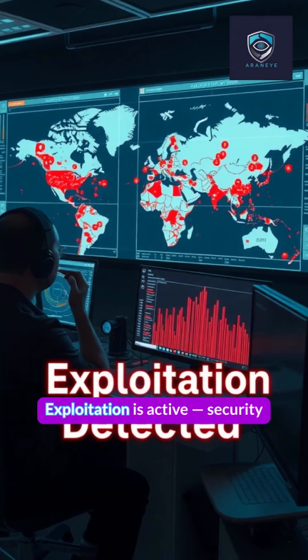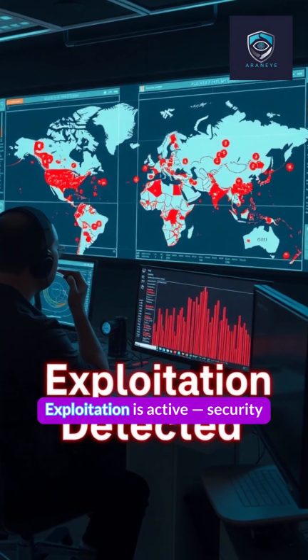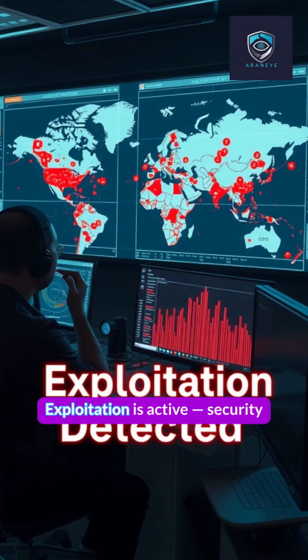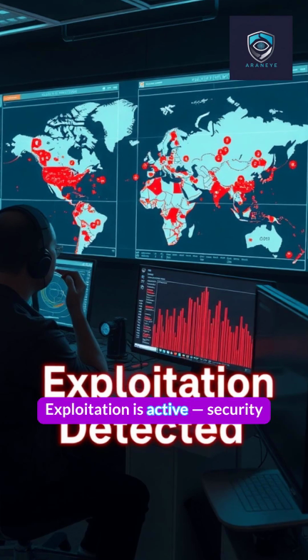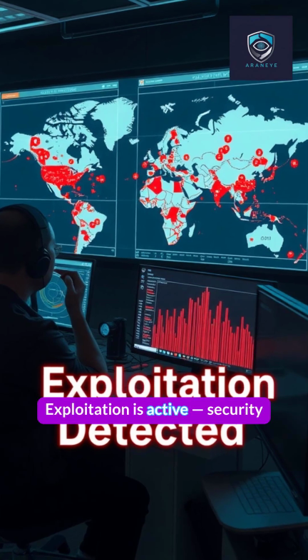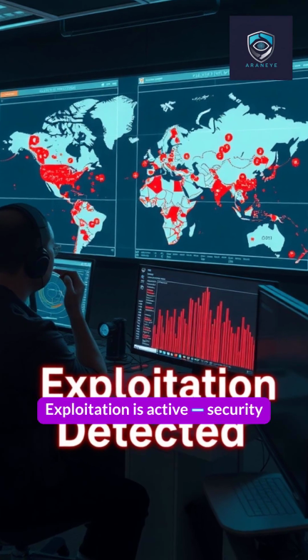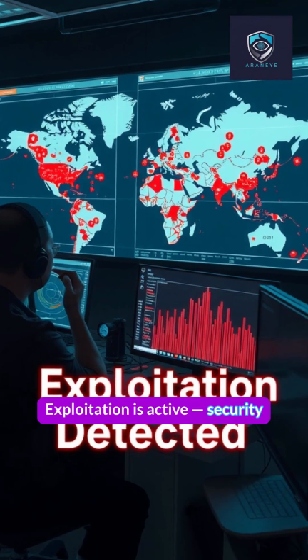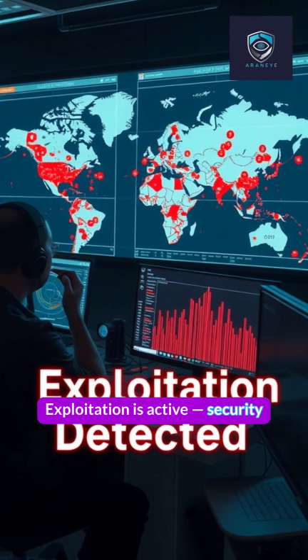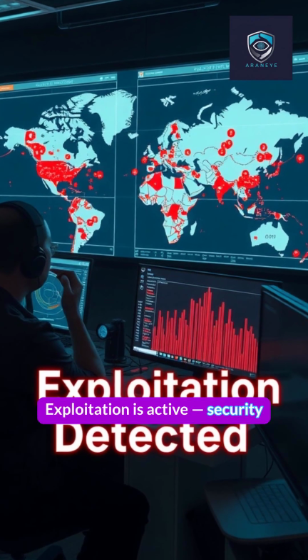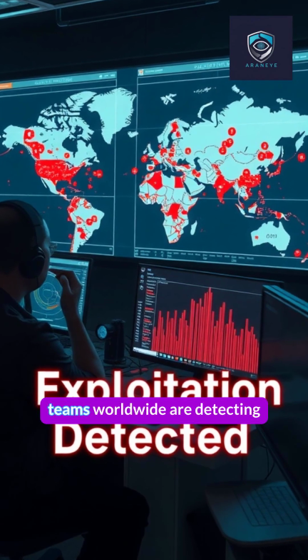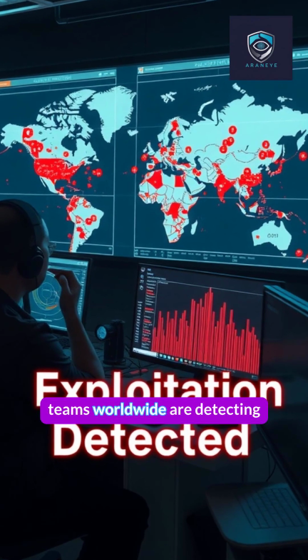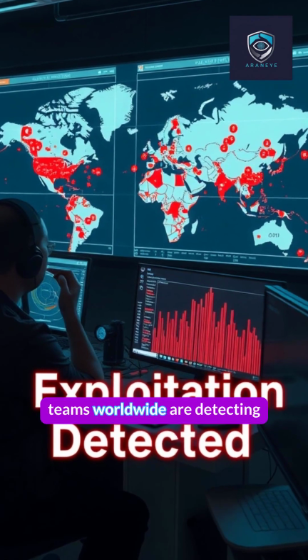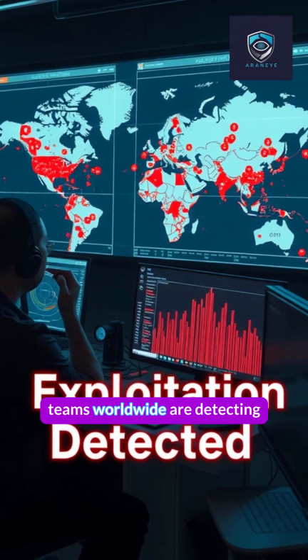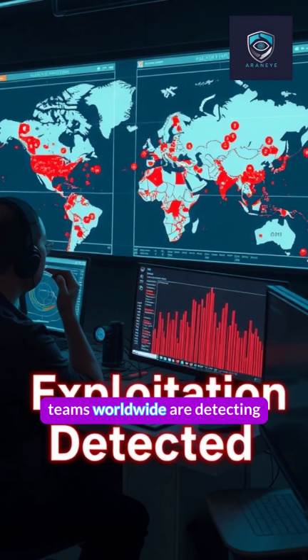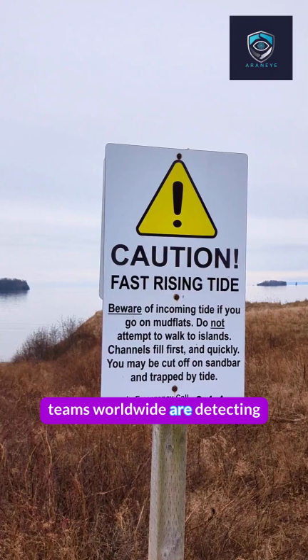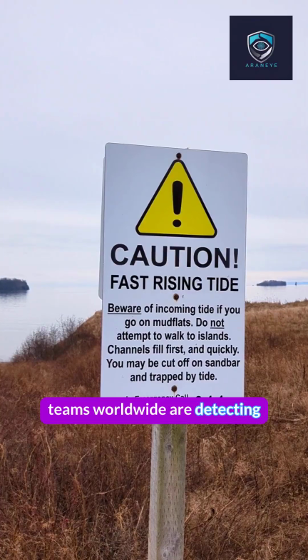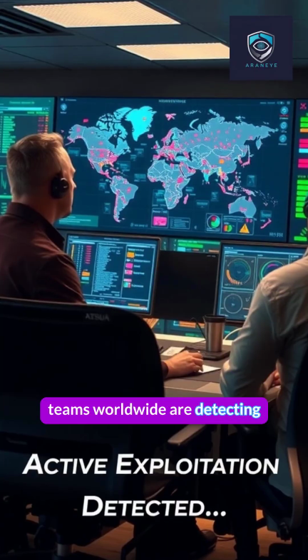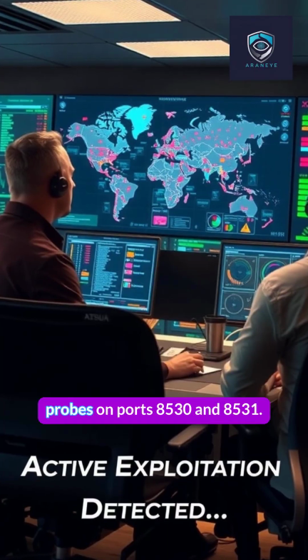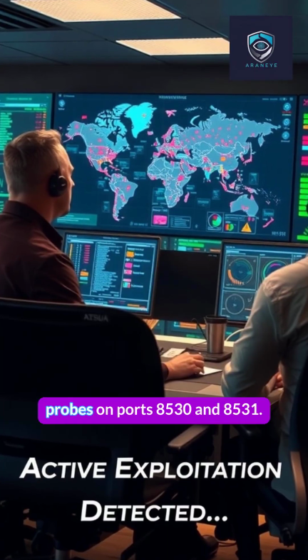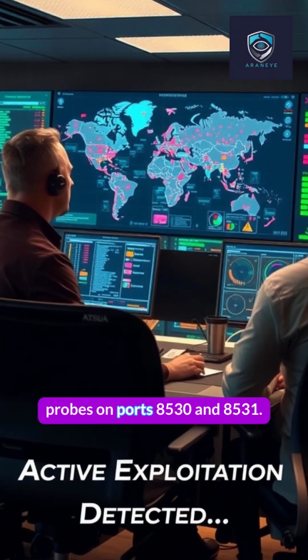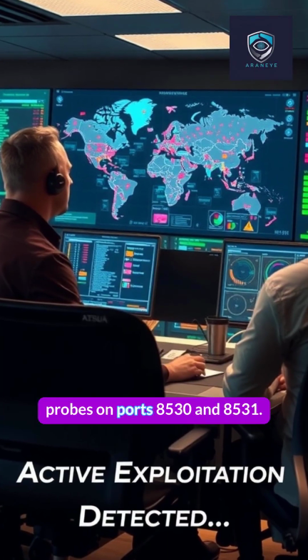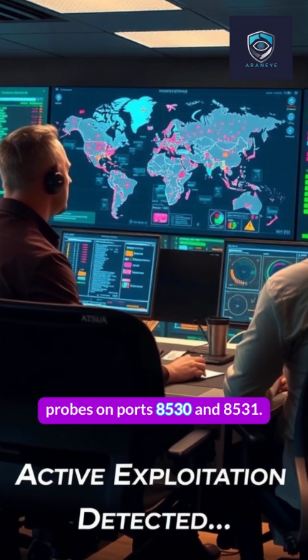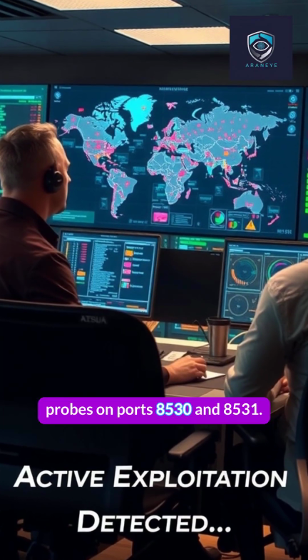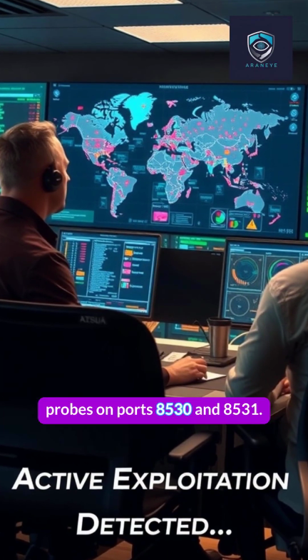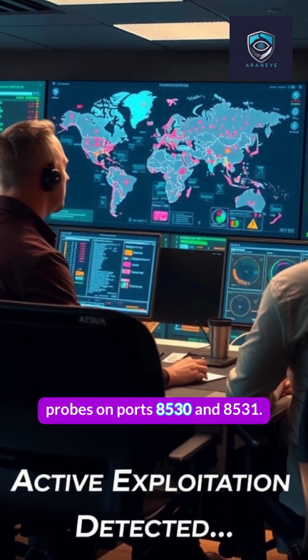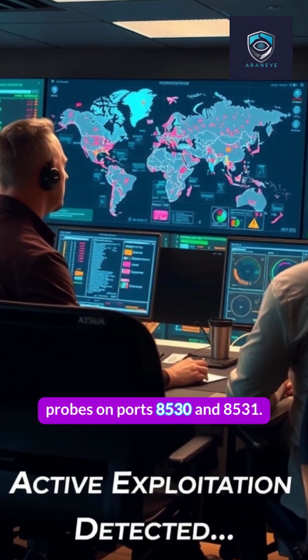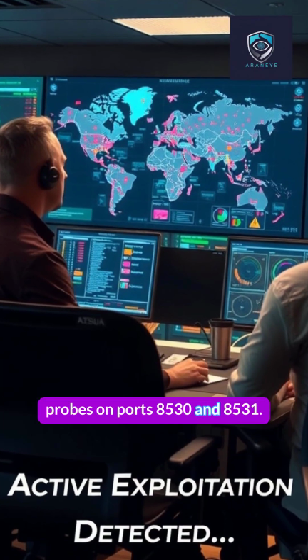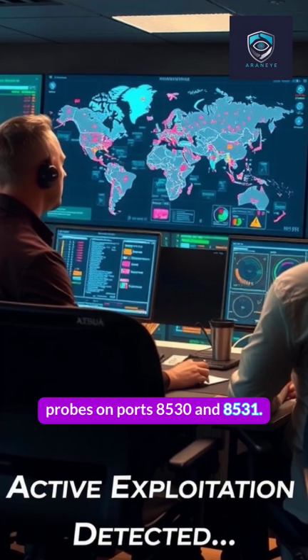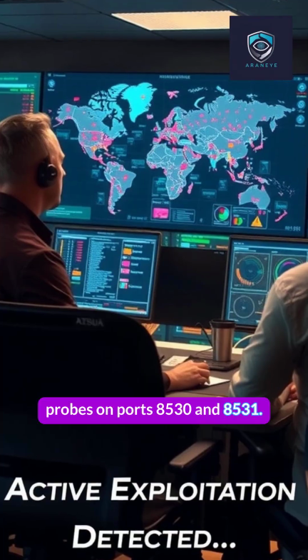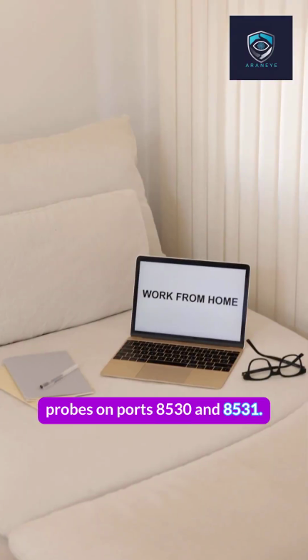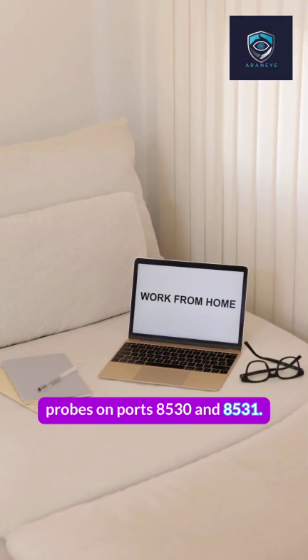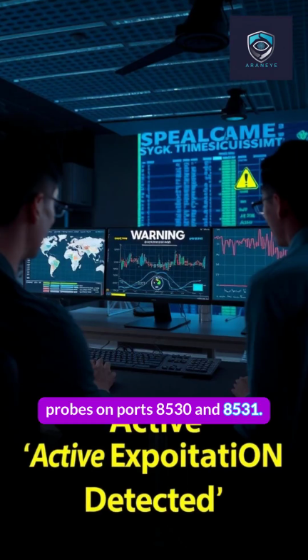Exploitation is active. Security teams worldwide are detecting probes on ports 8530 and 8531.